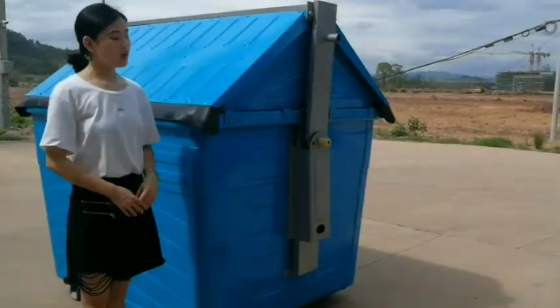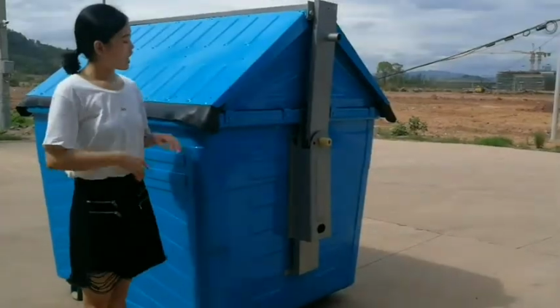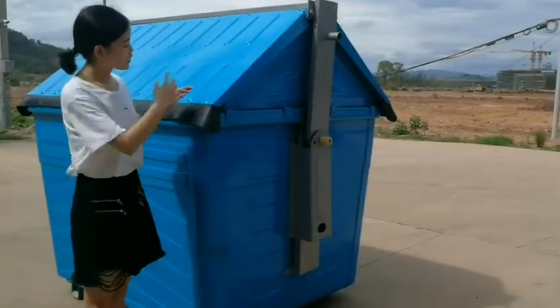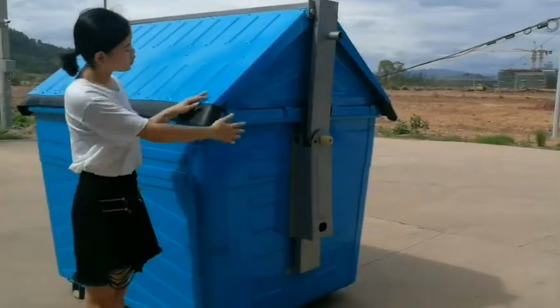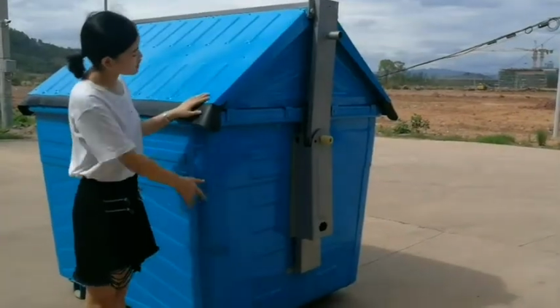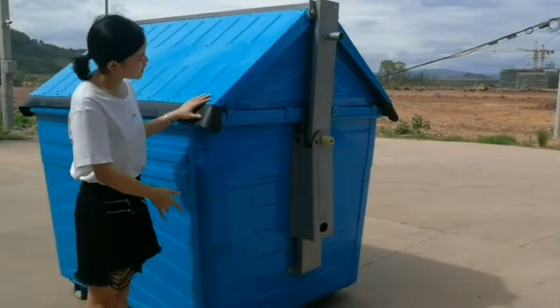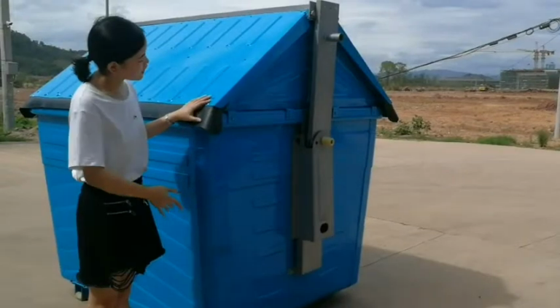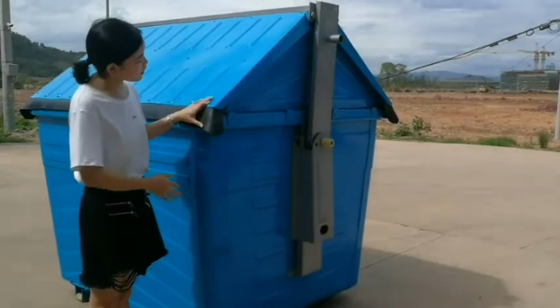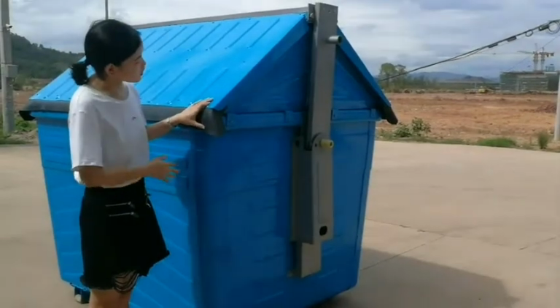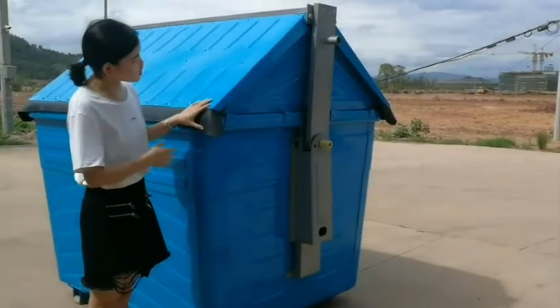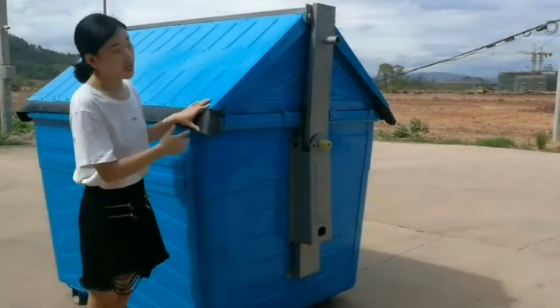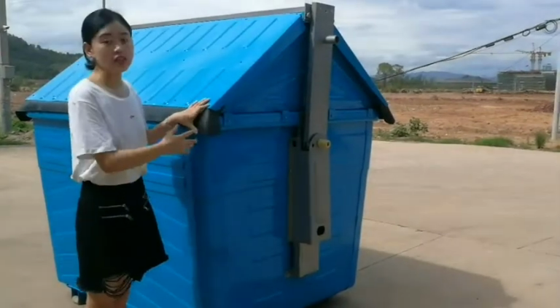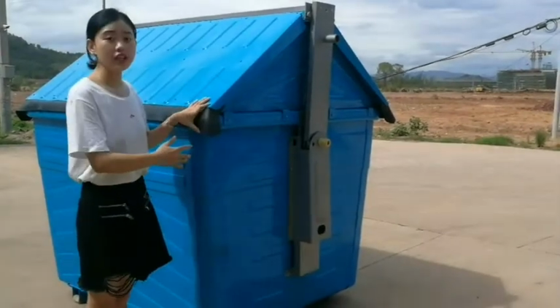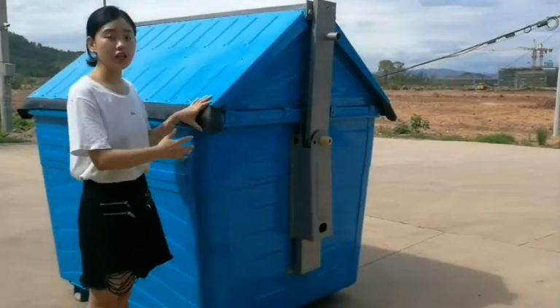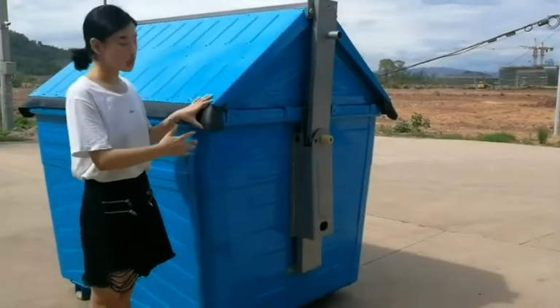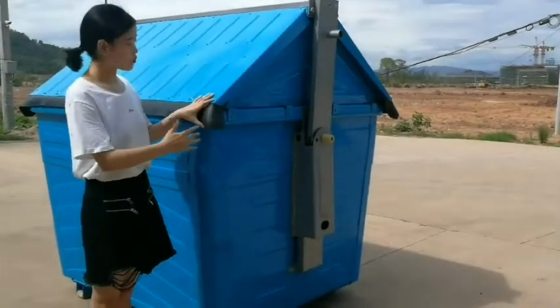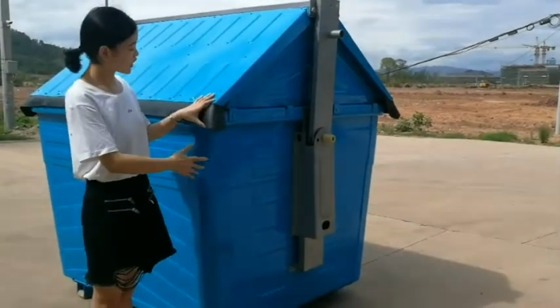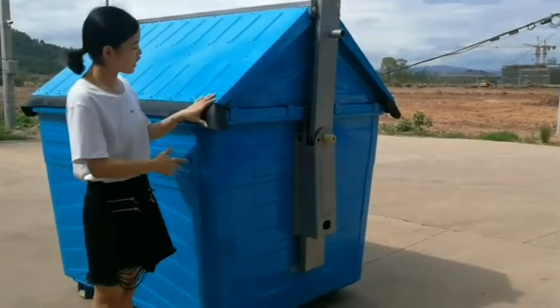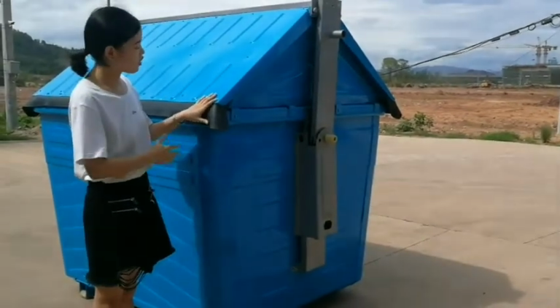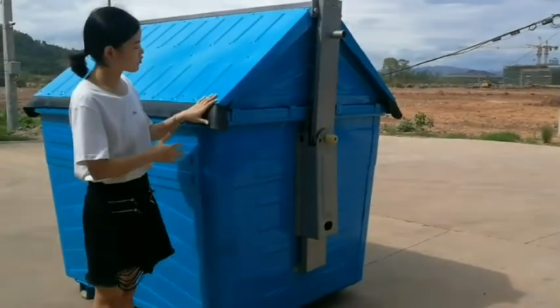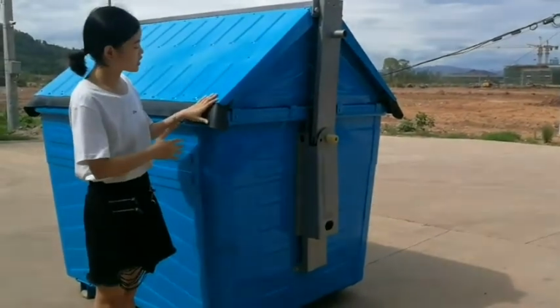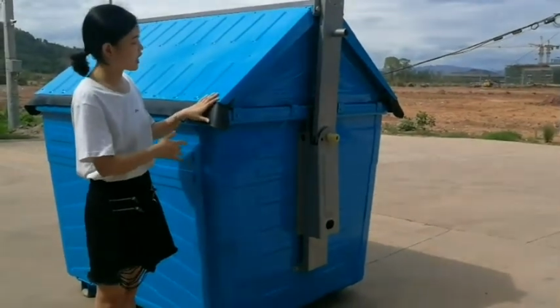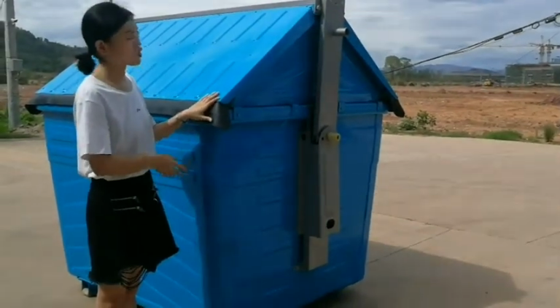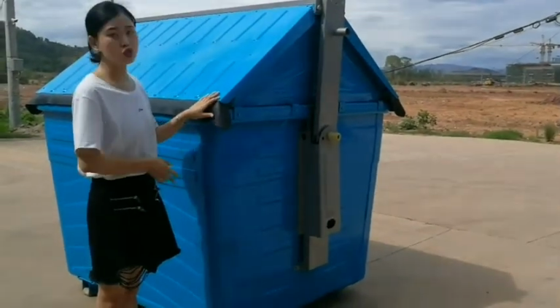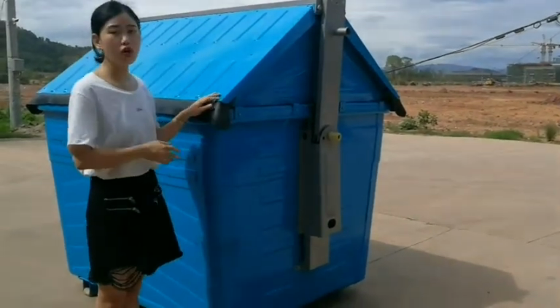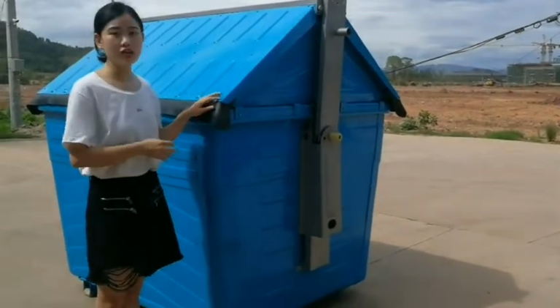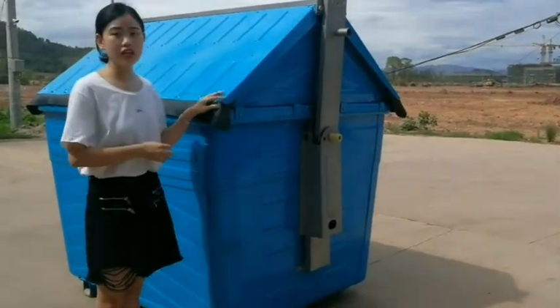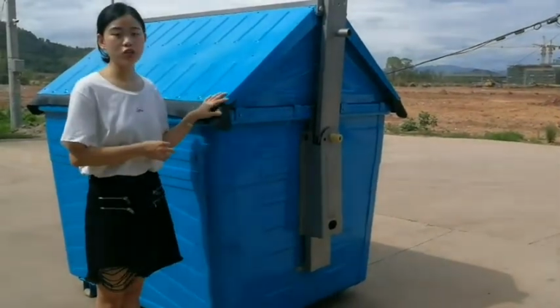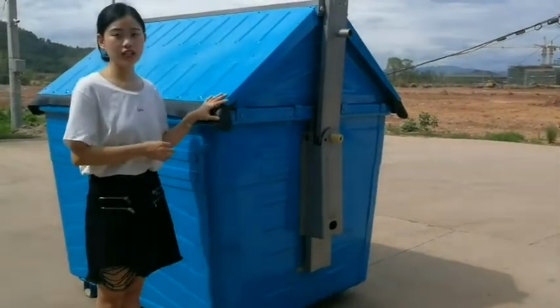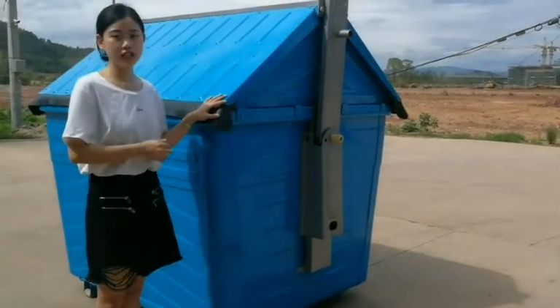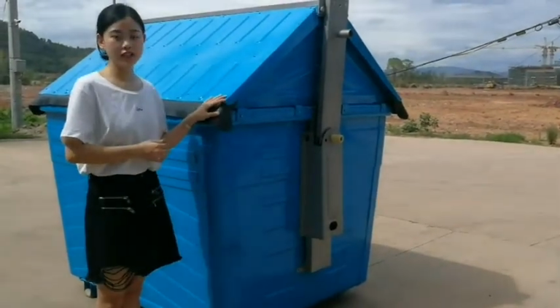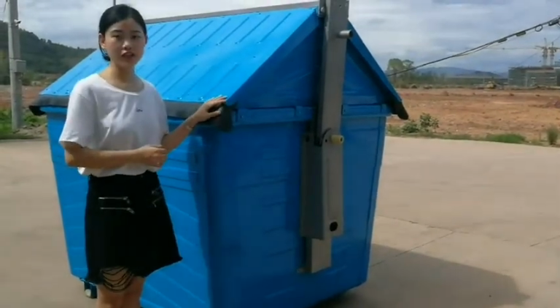As you can see, the capacity is big enough. It's like a small size transit station.